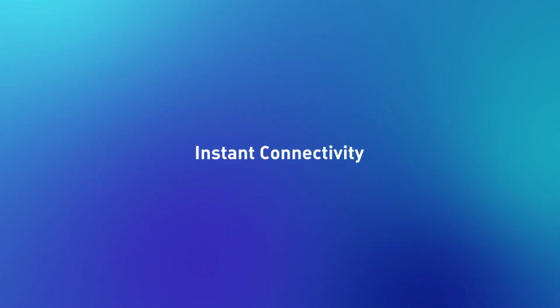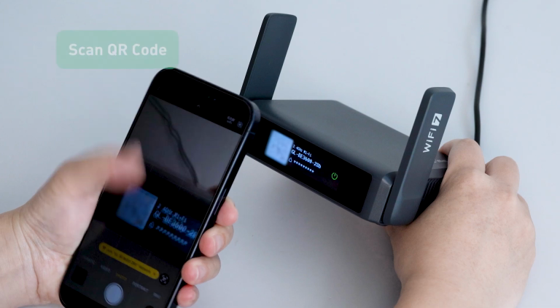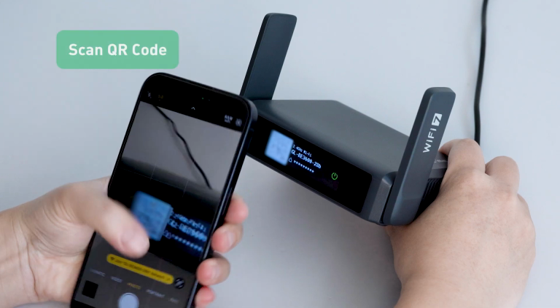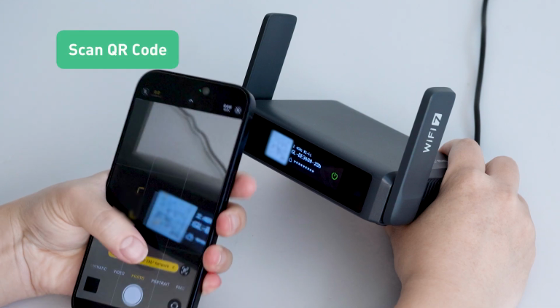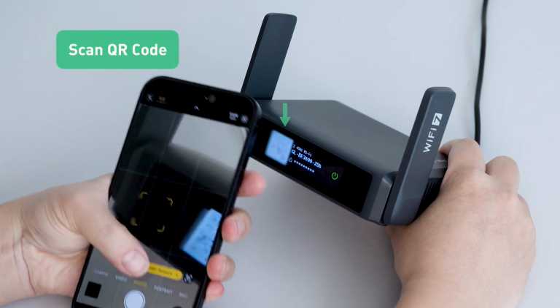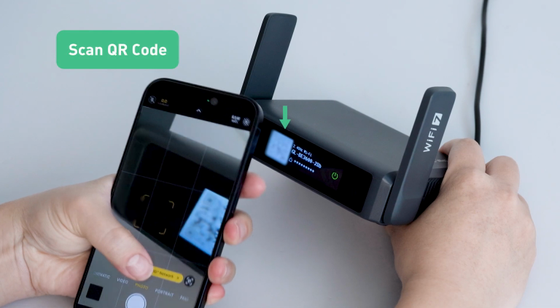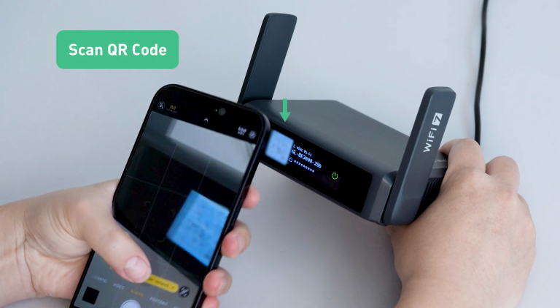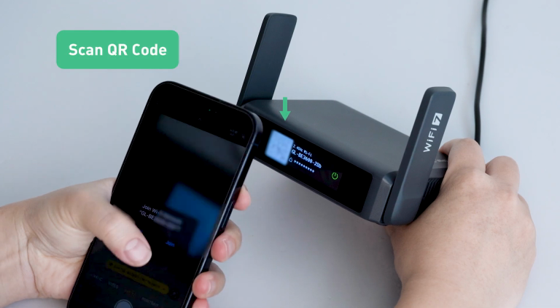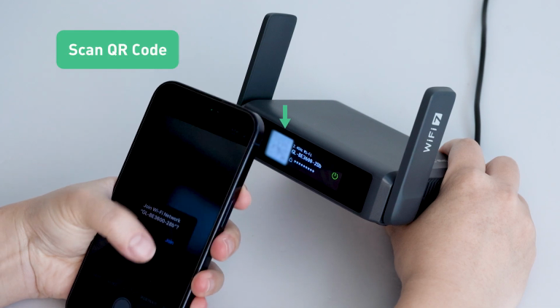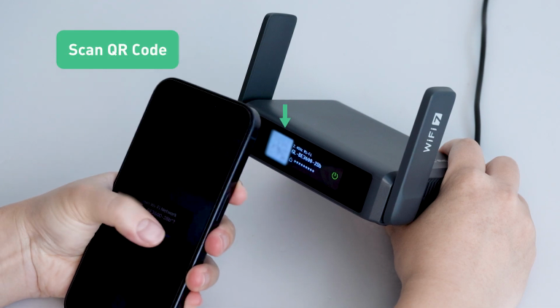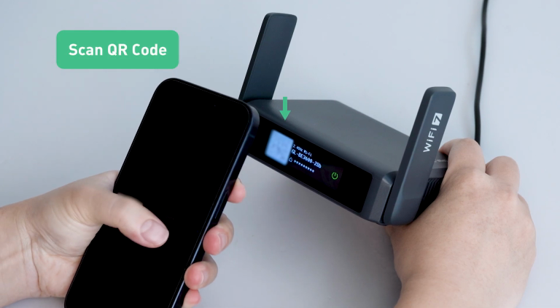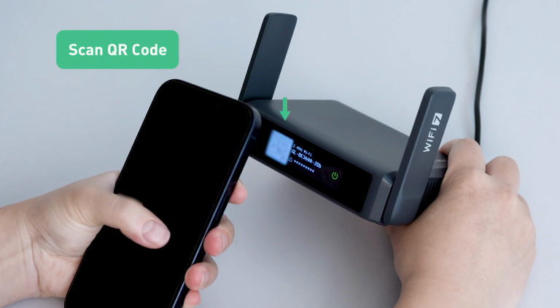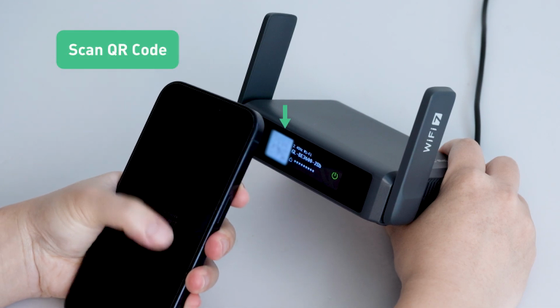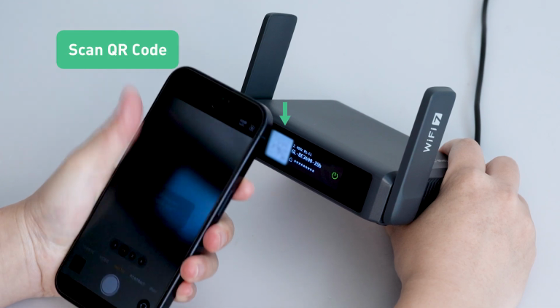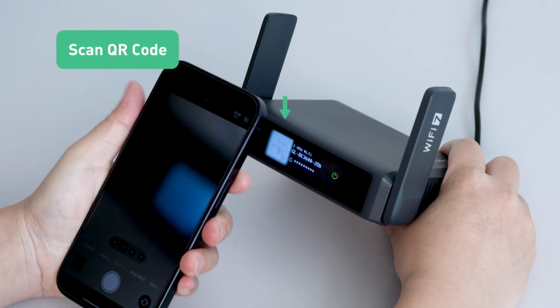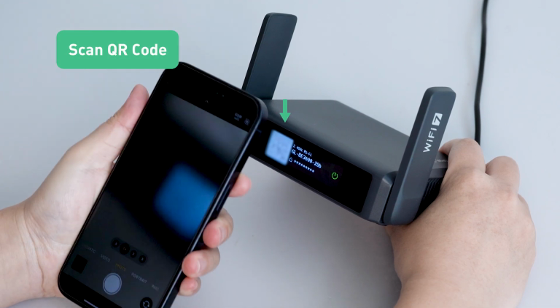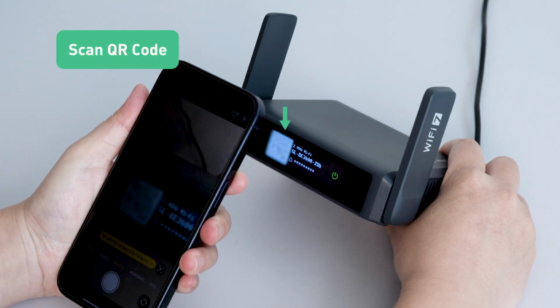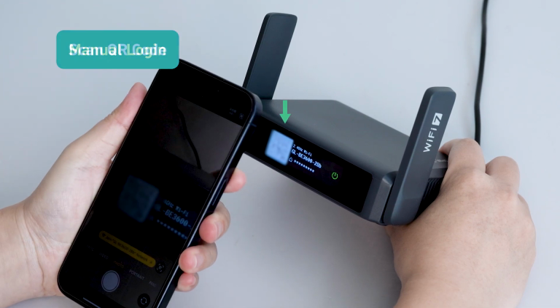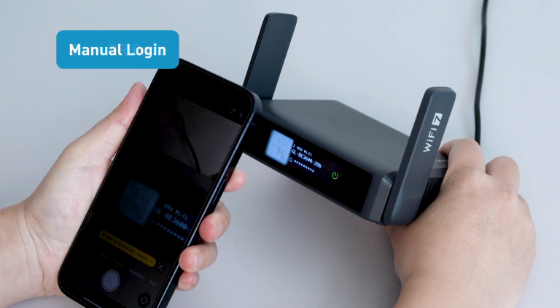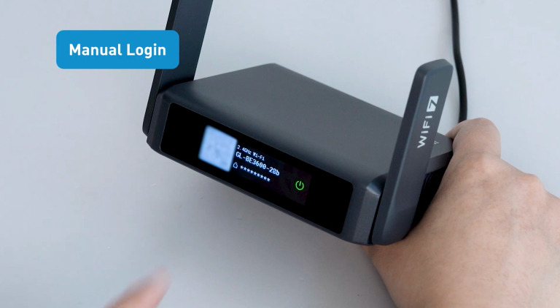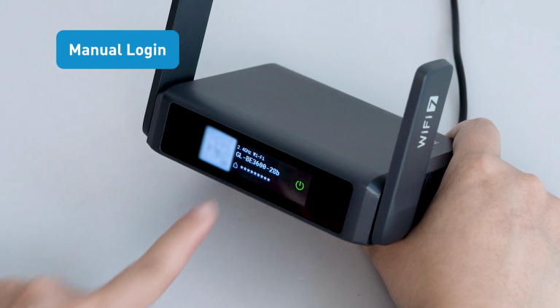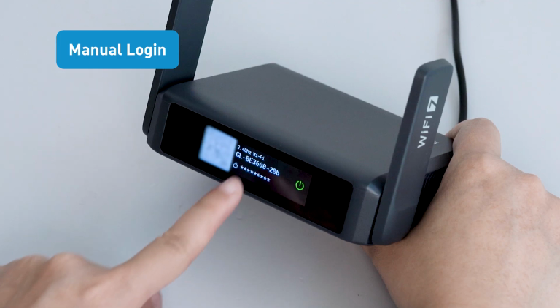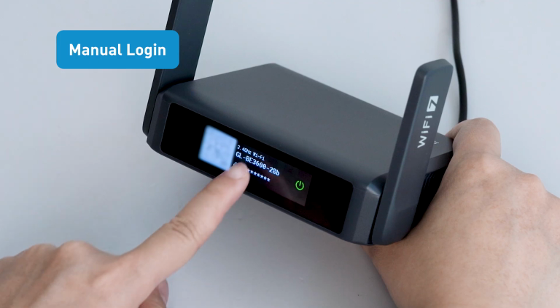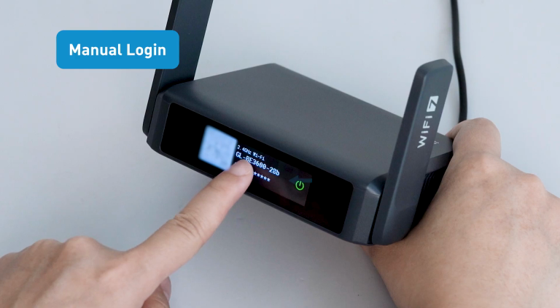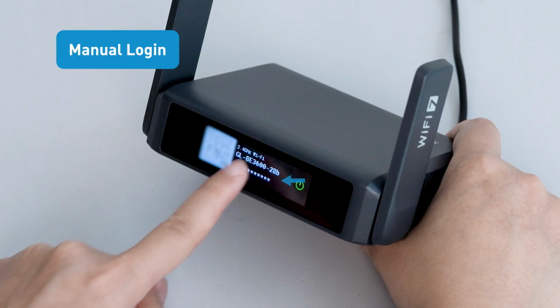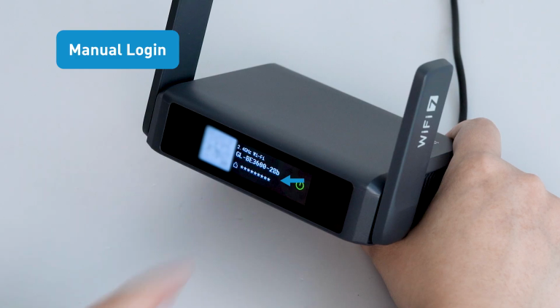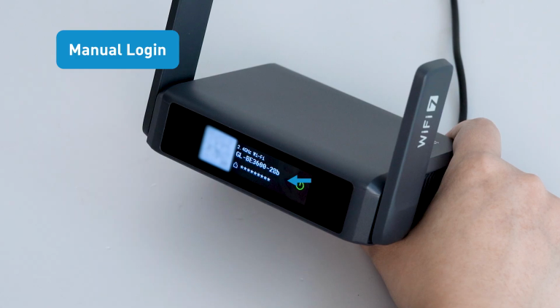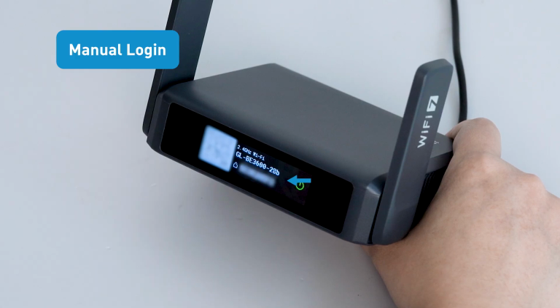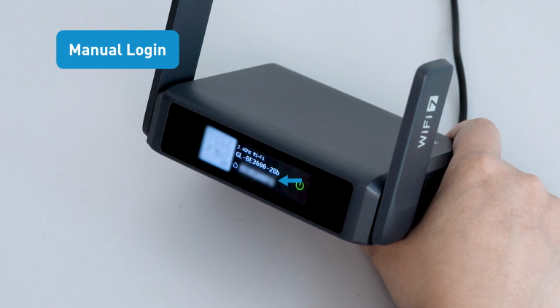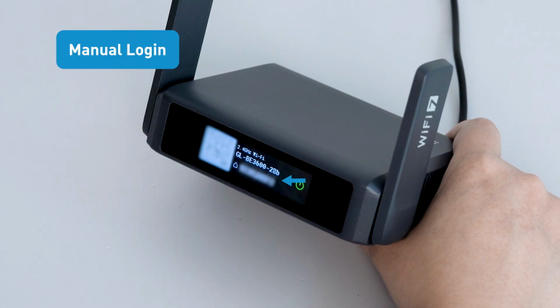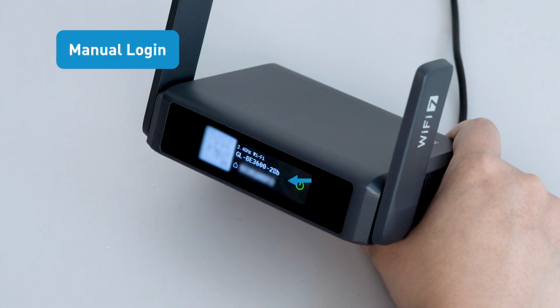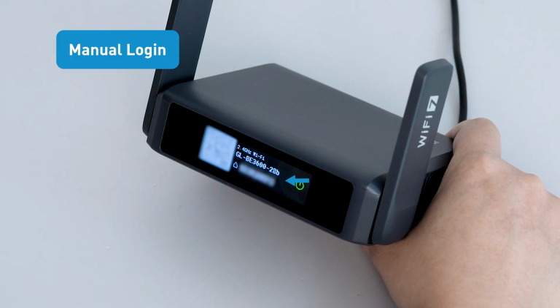Easily connect to Wi-Fi by scanning the QR code or entering the default password displayed on the screen.